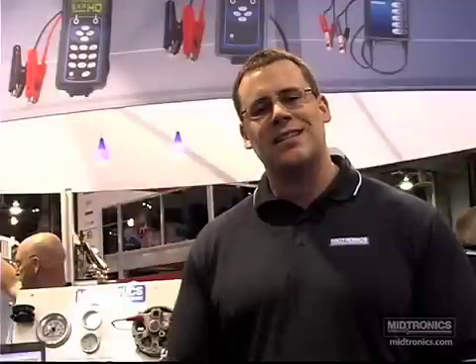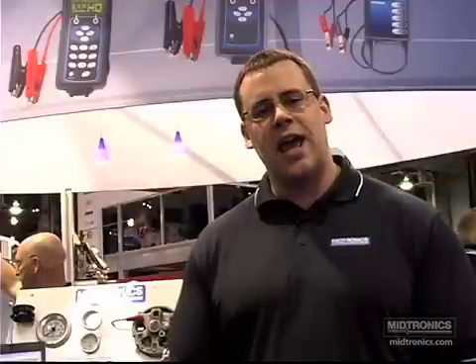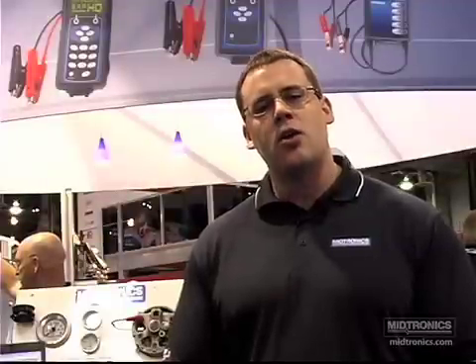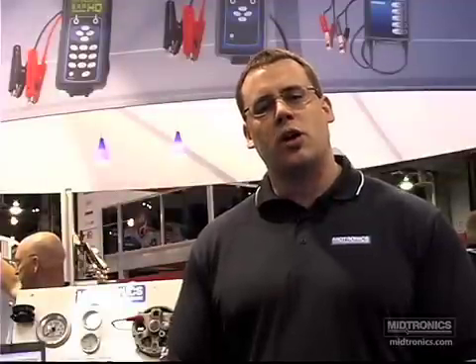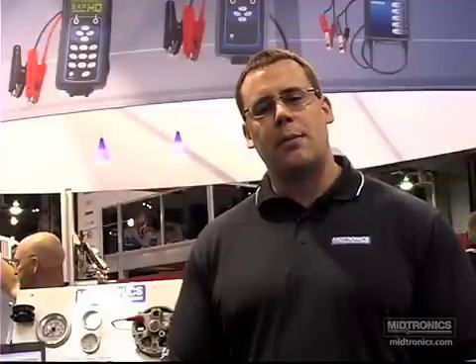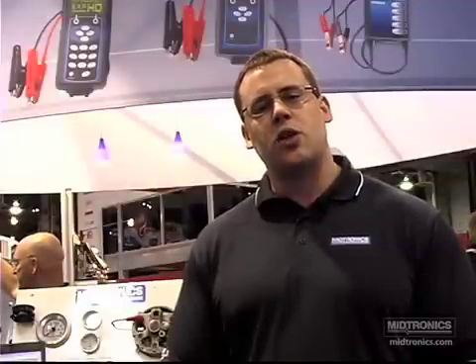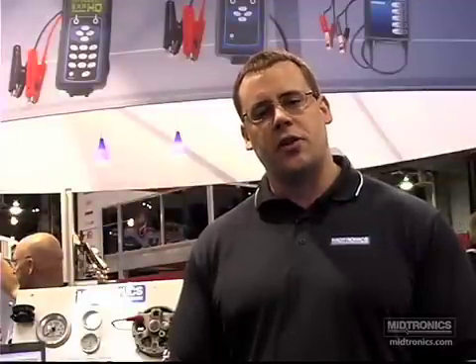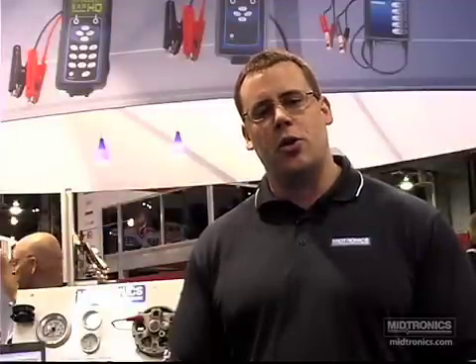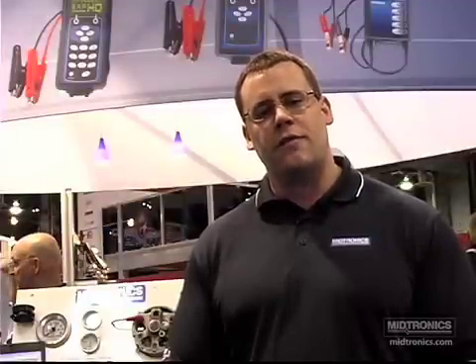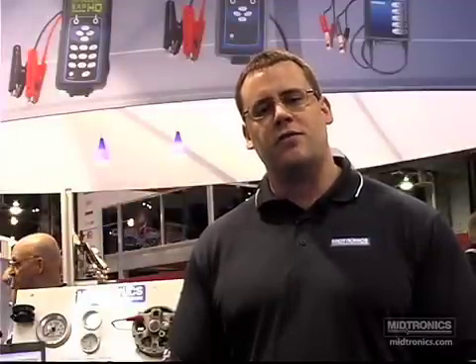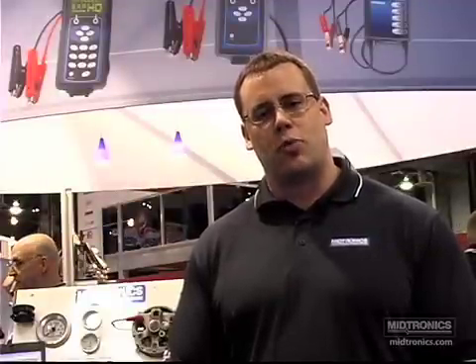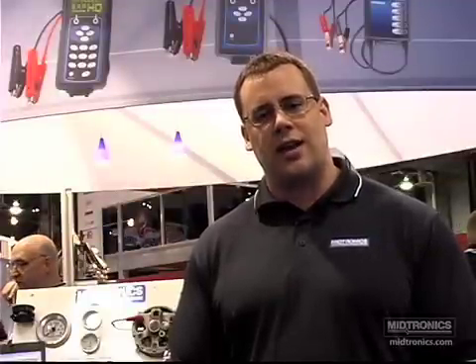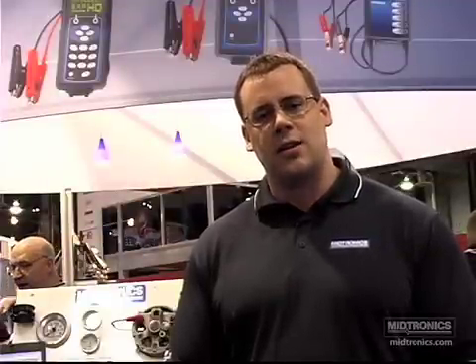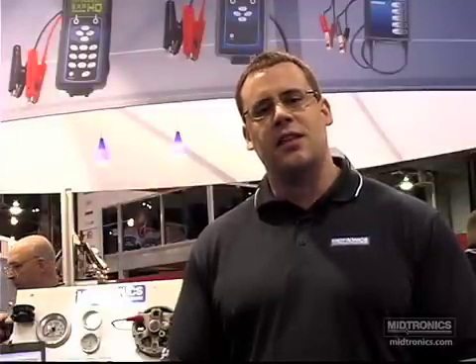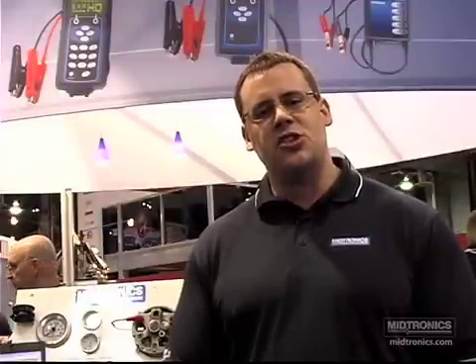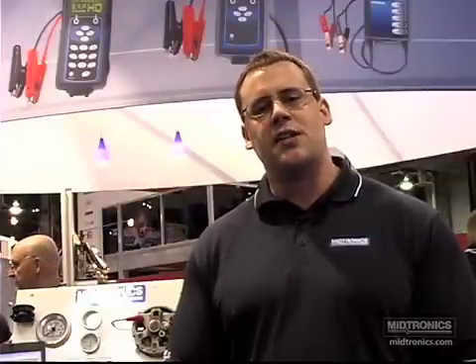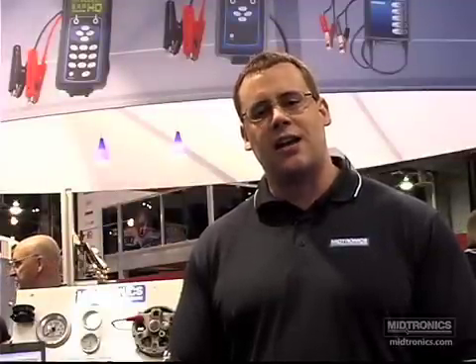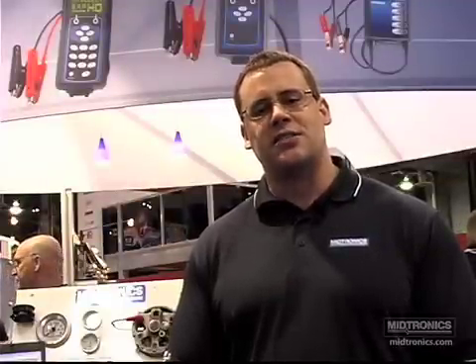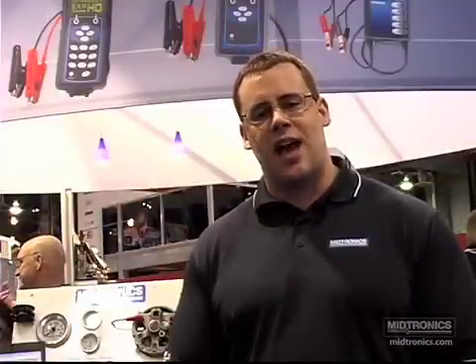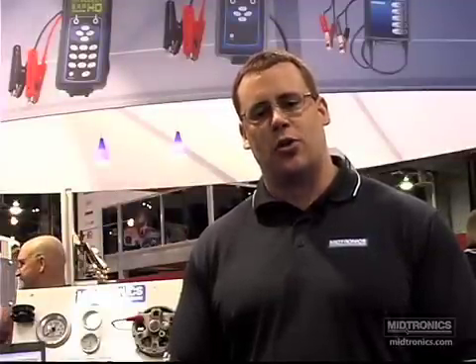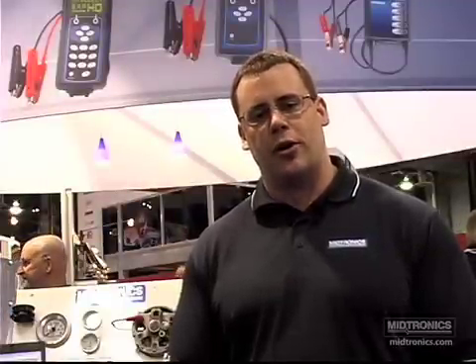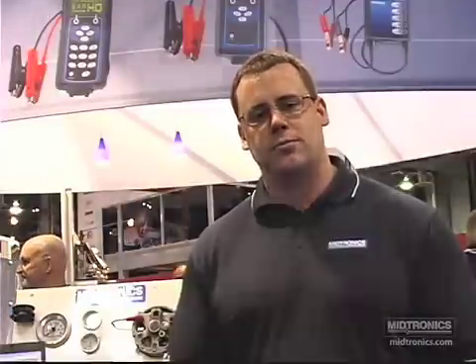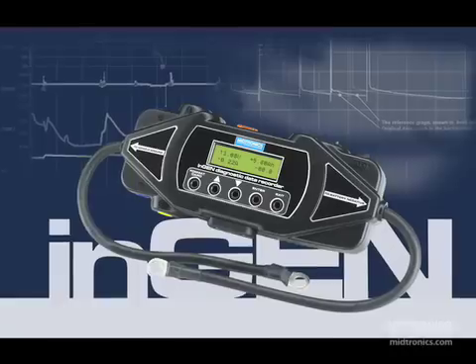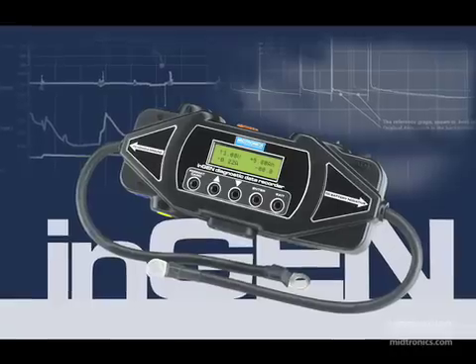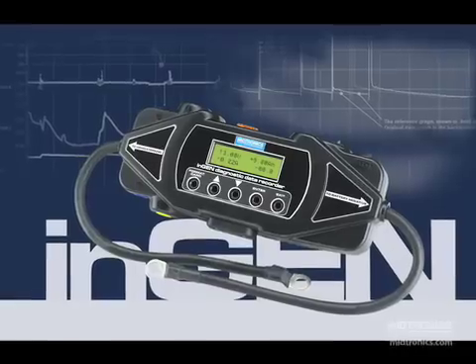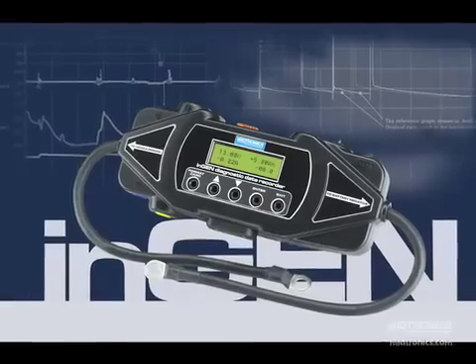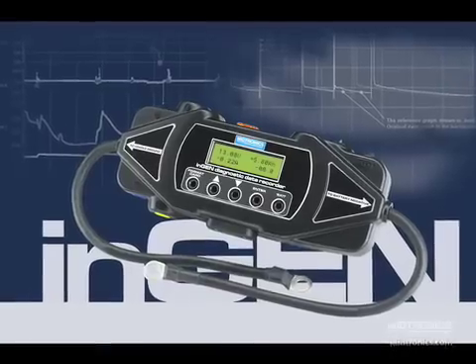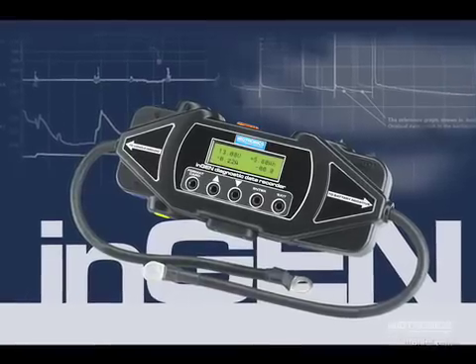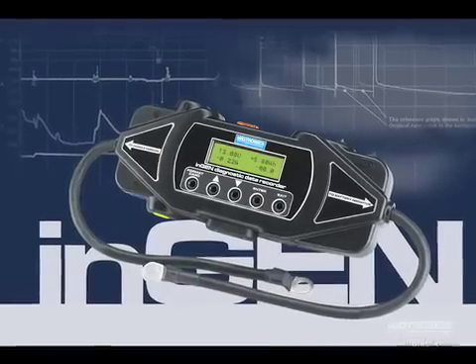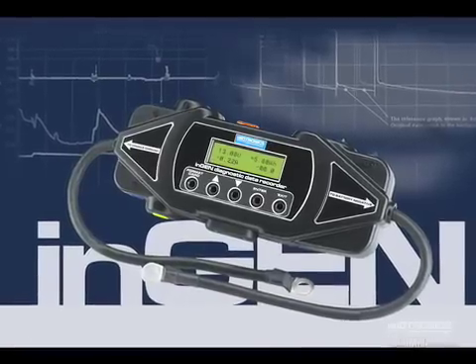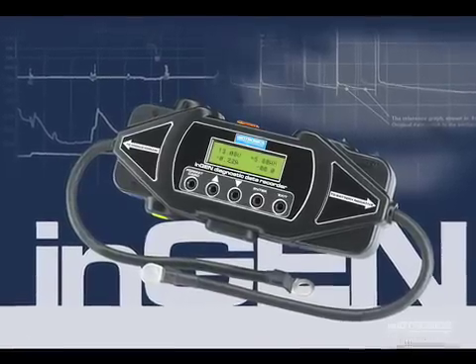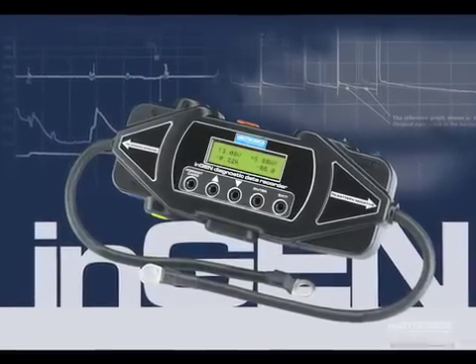Today we're going to demonstrate an innovative new product: the InGen Diagnostic Data Recorder.